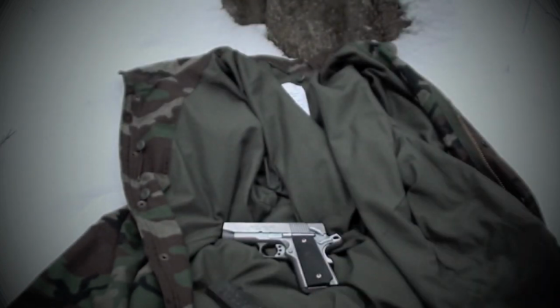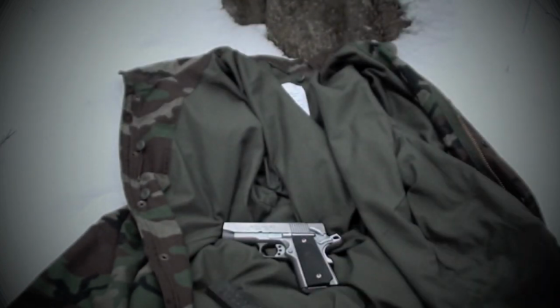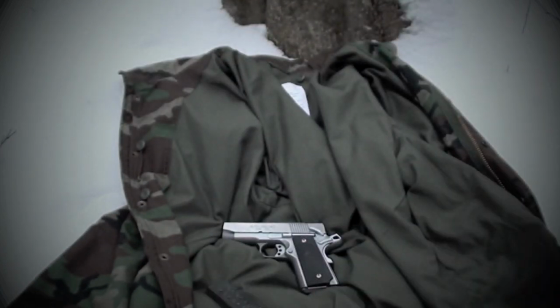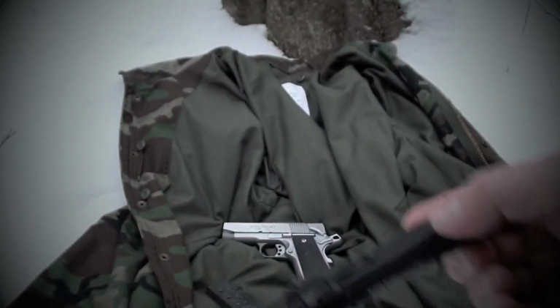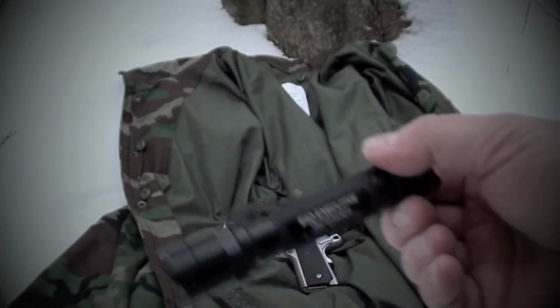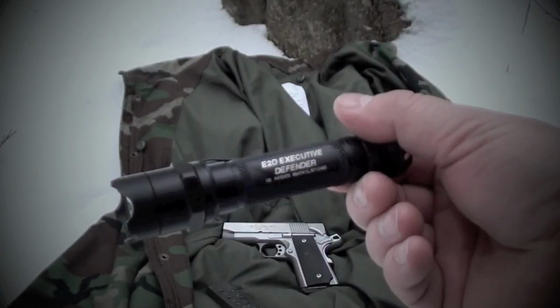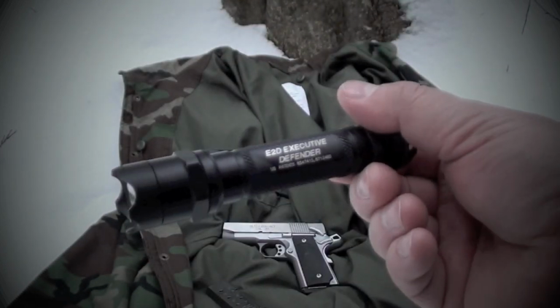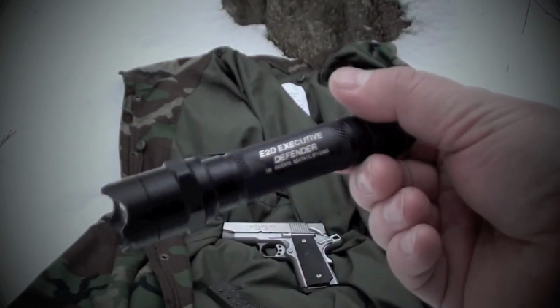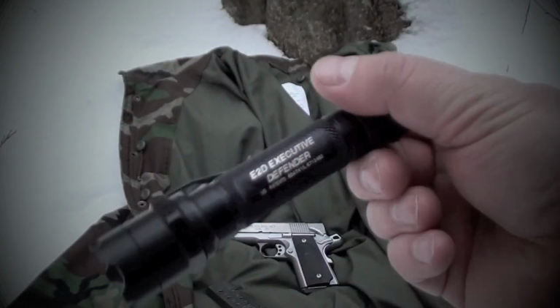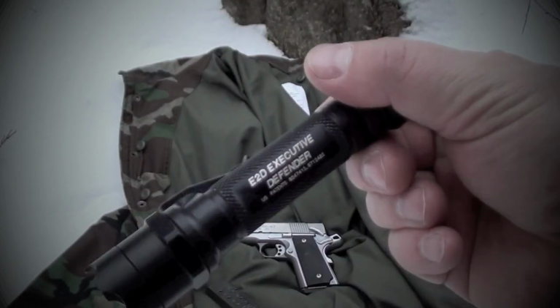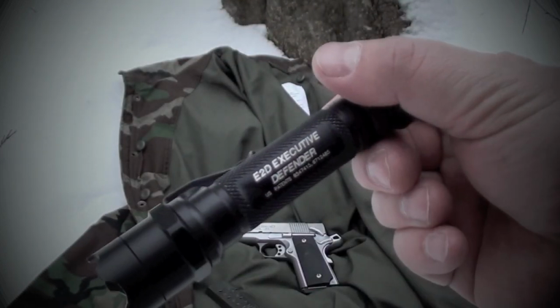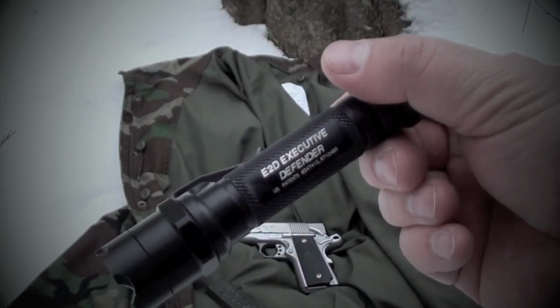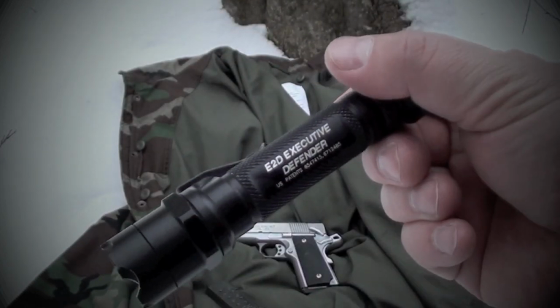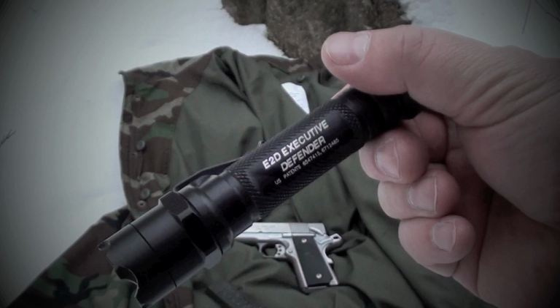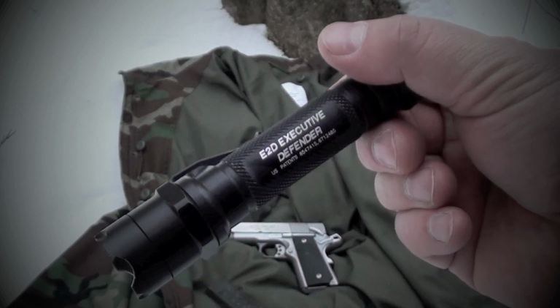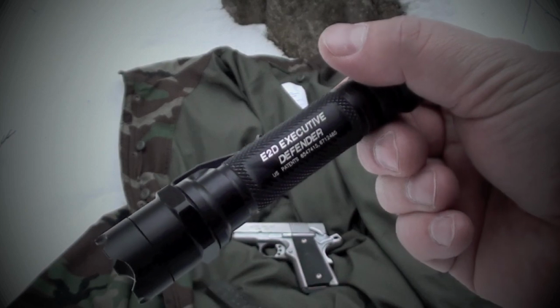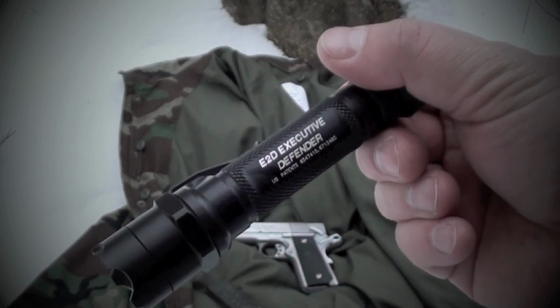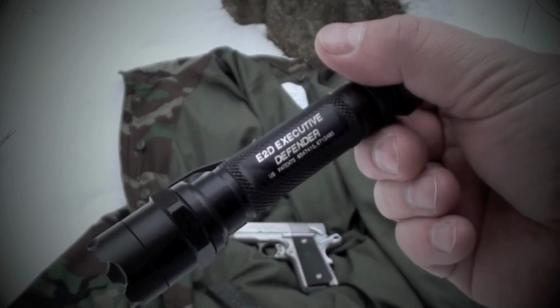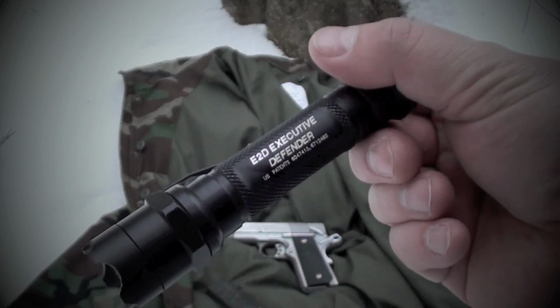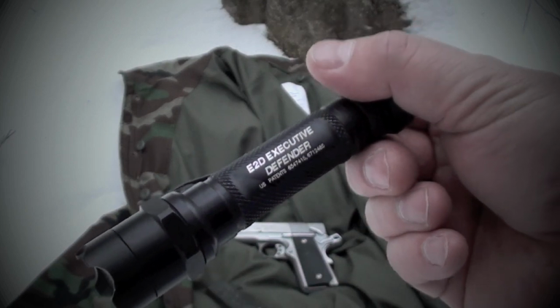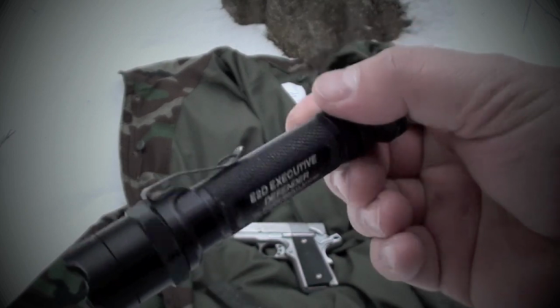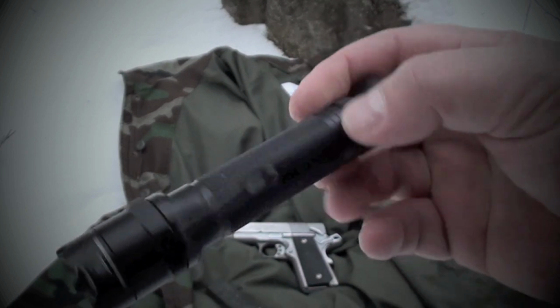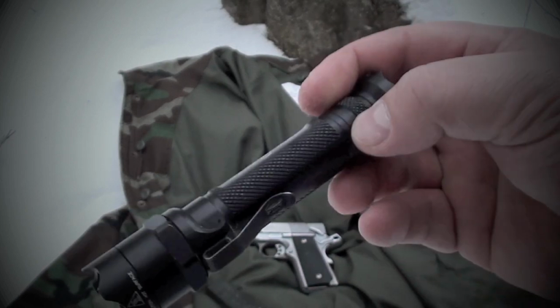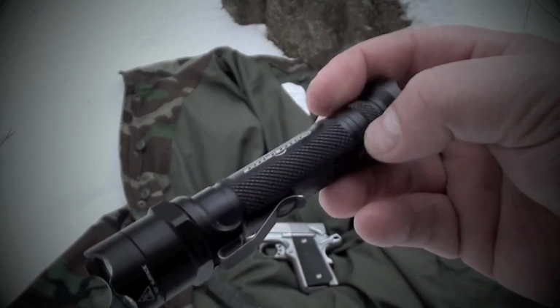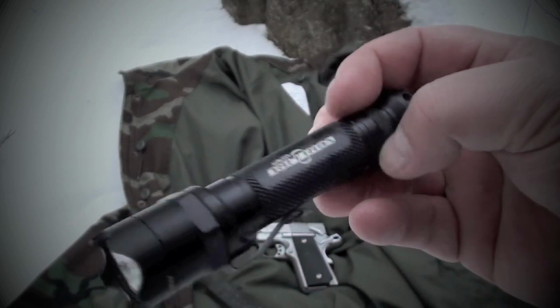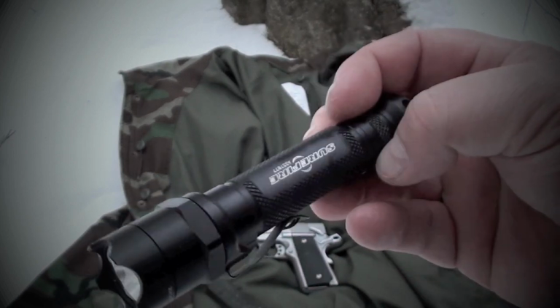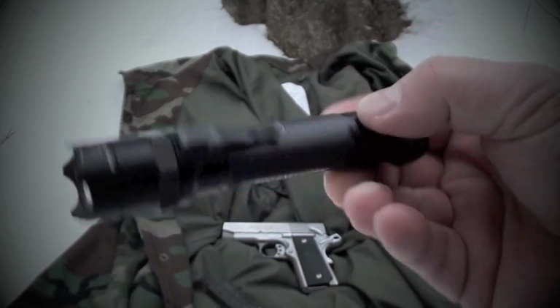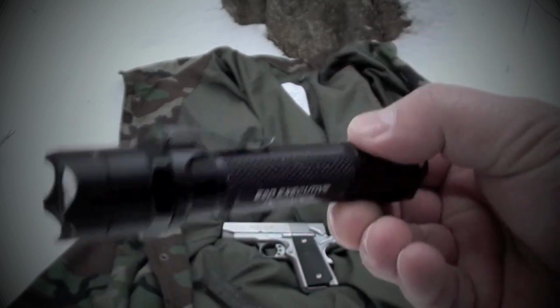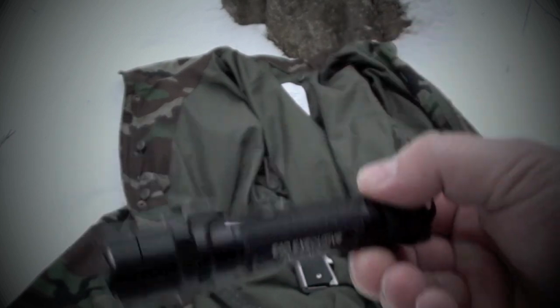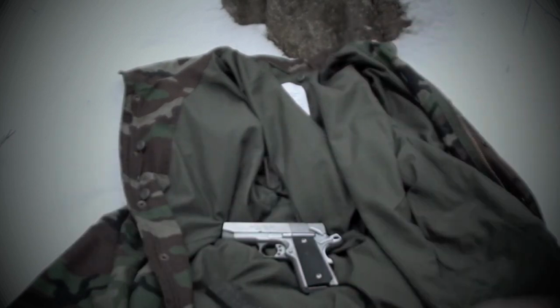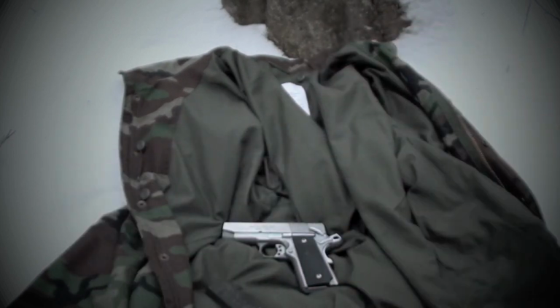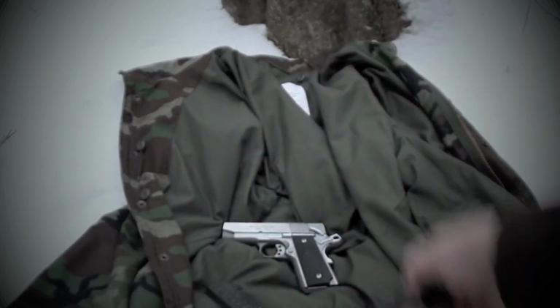Same flashlight — A2D Executive Defender, Surefire. It's been a great flashlight.